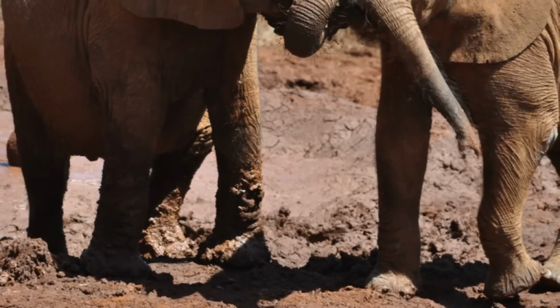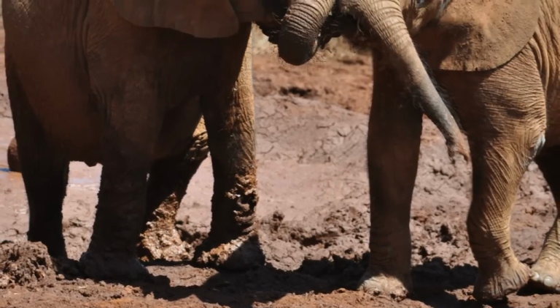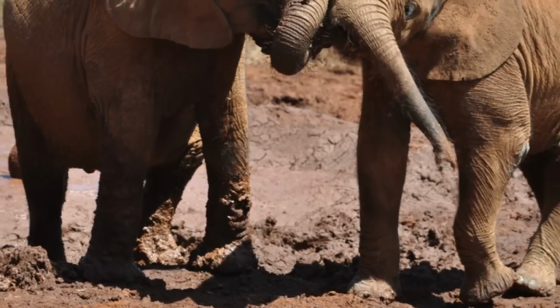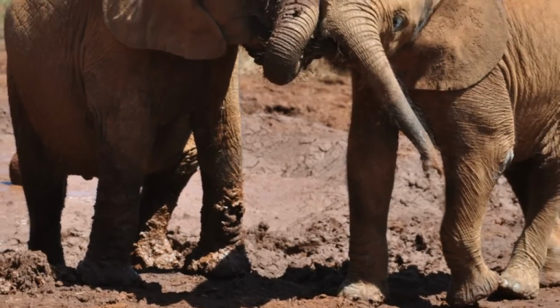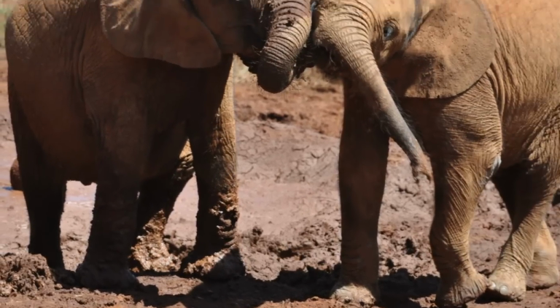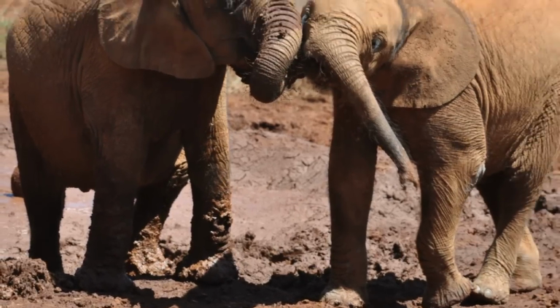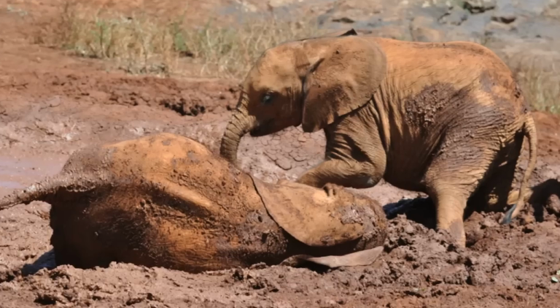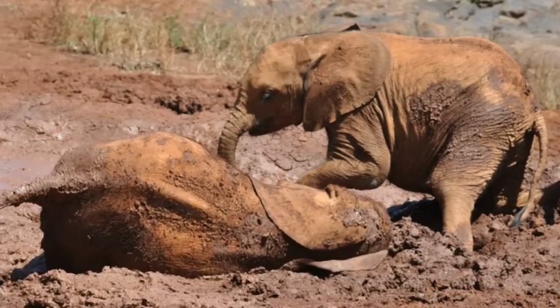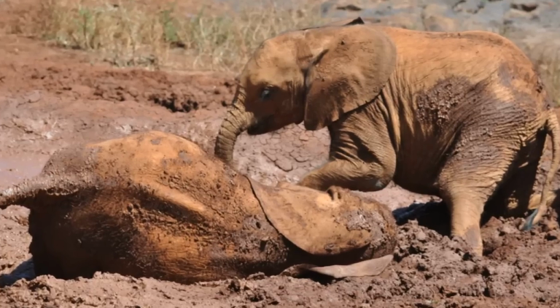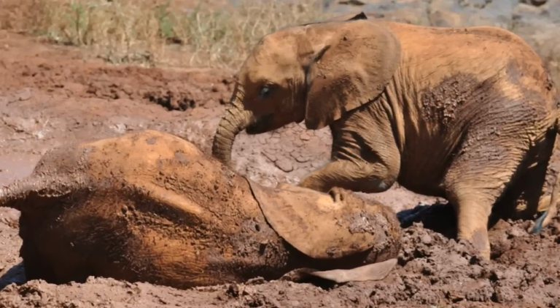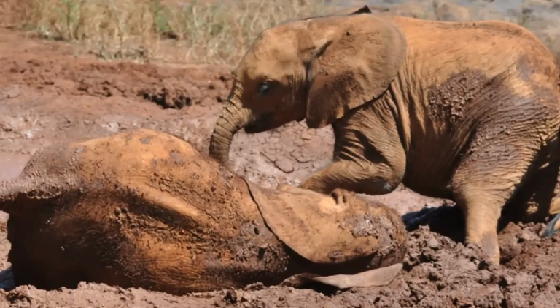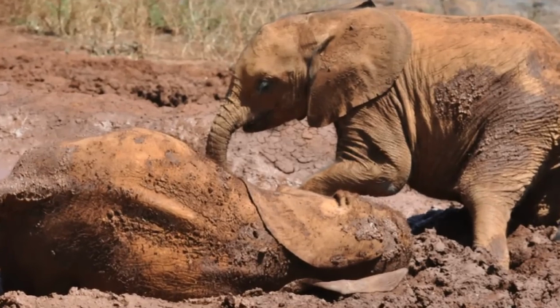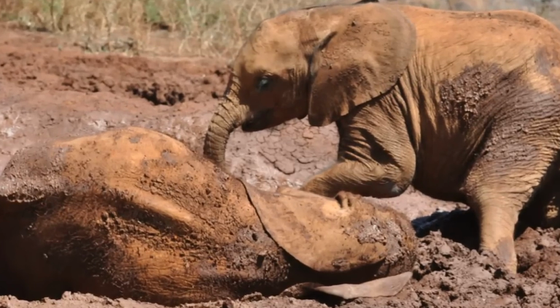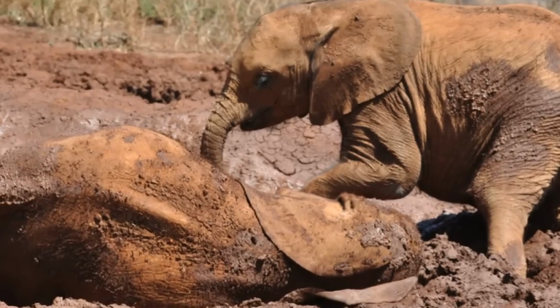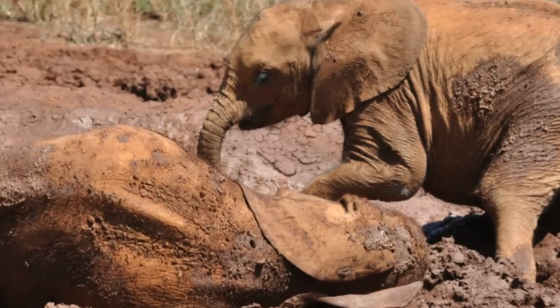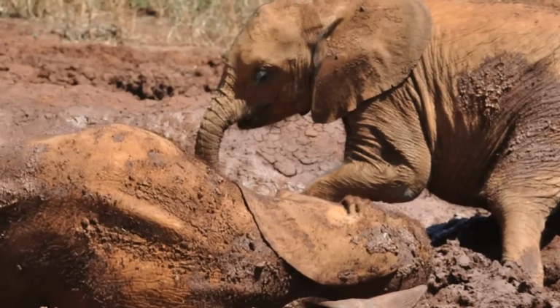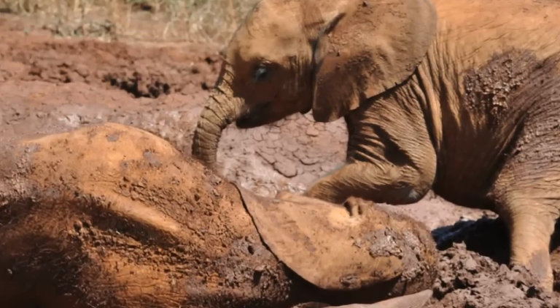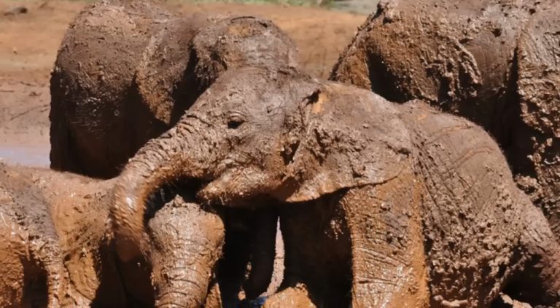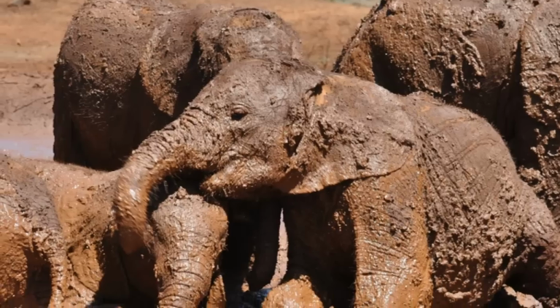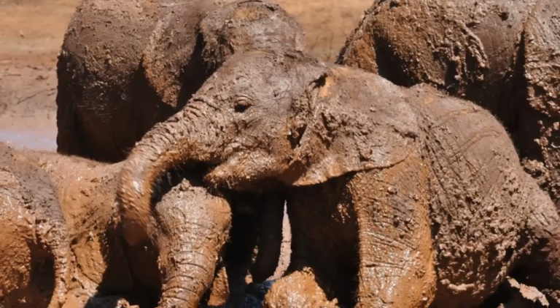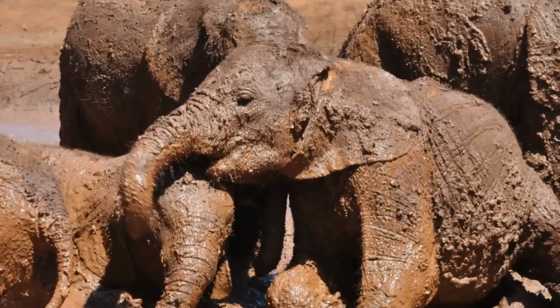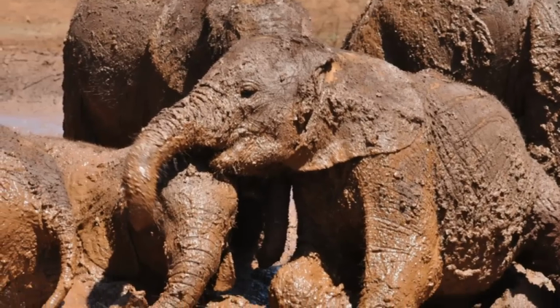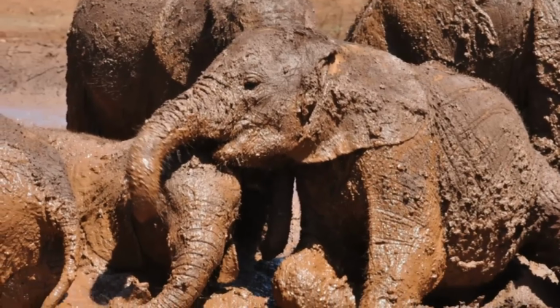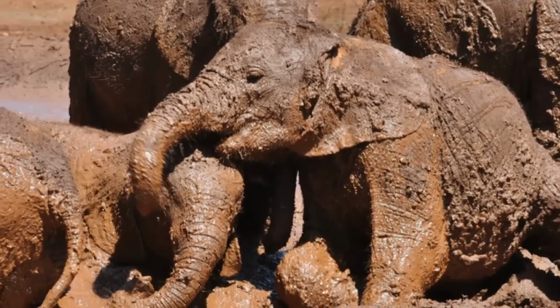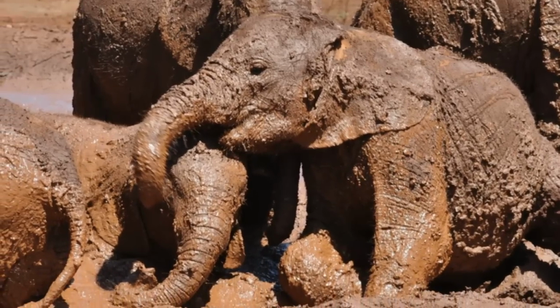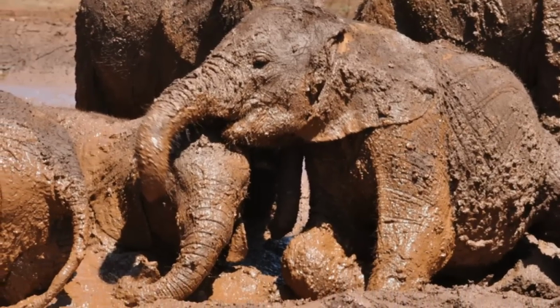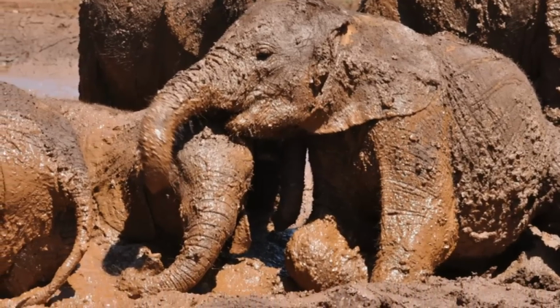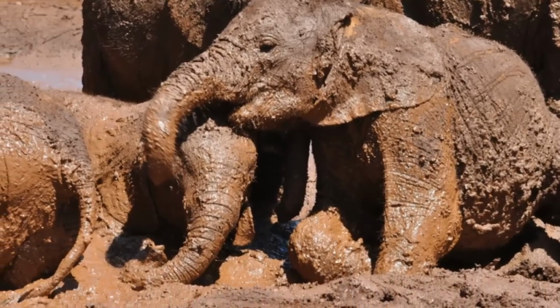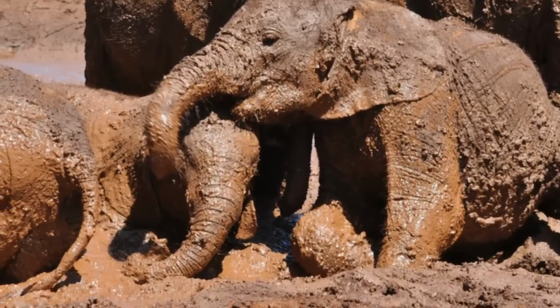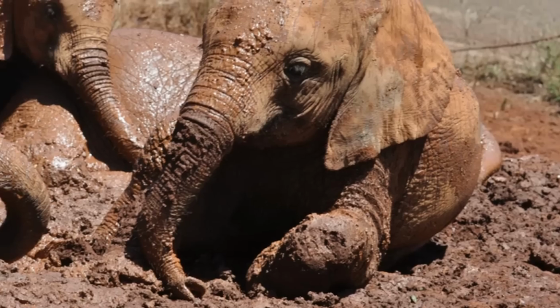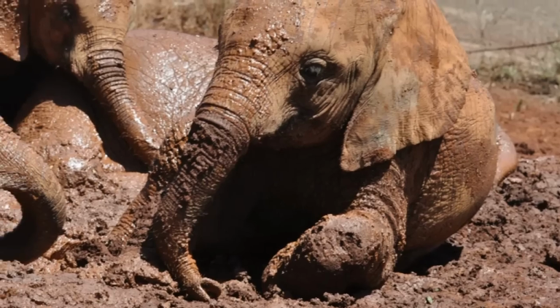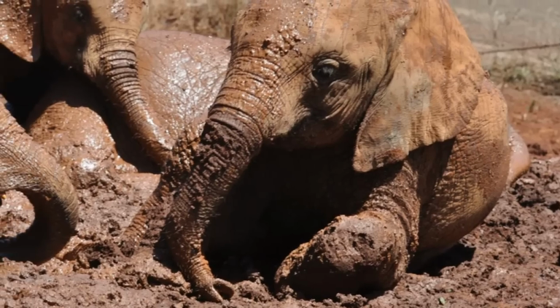Elephants protect their skin by rolling in the mud. That's their favorite thing to do.